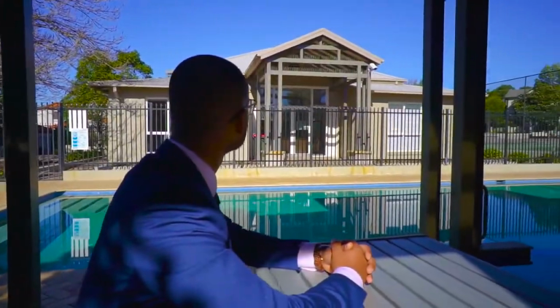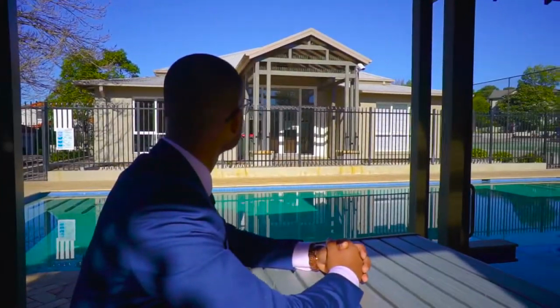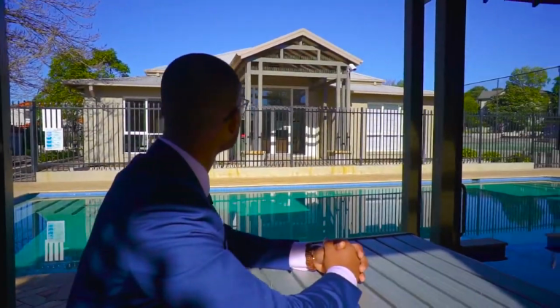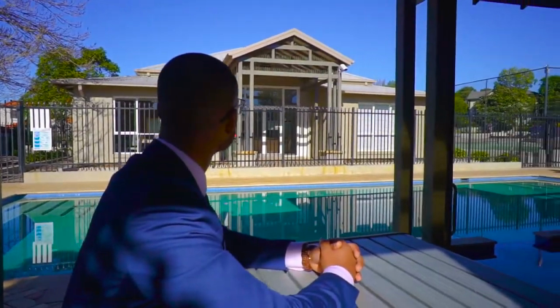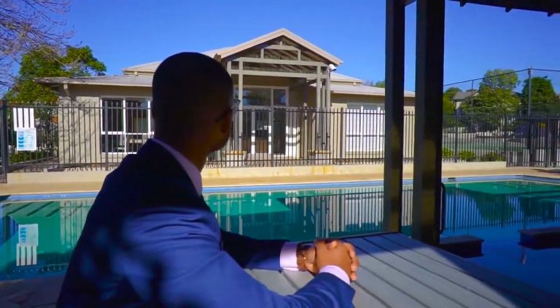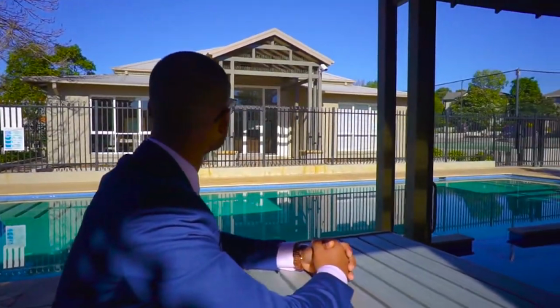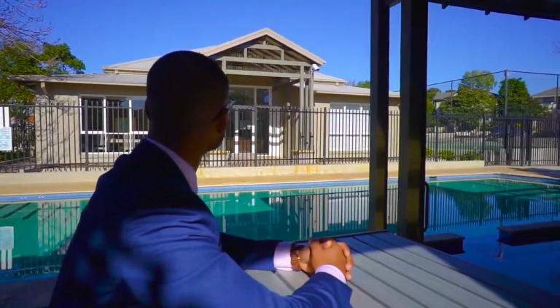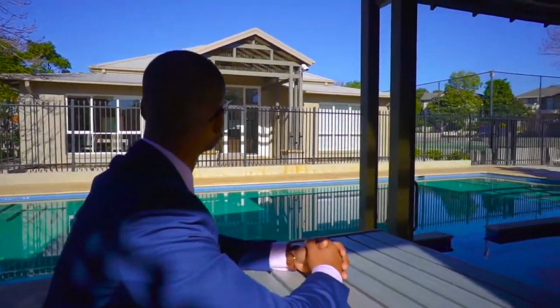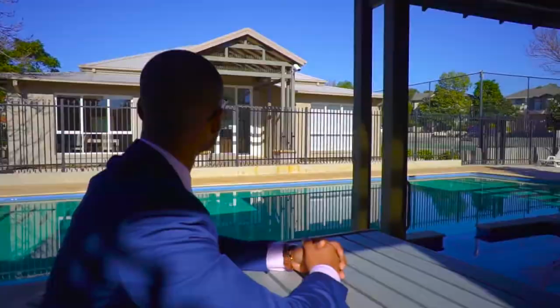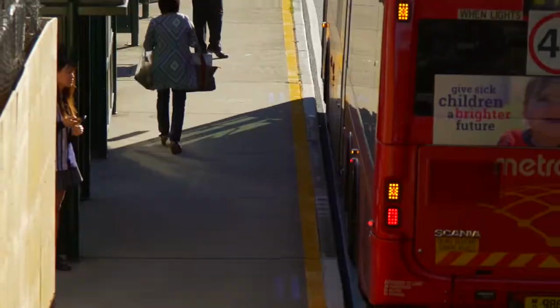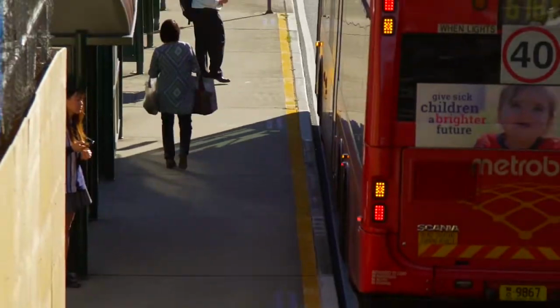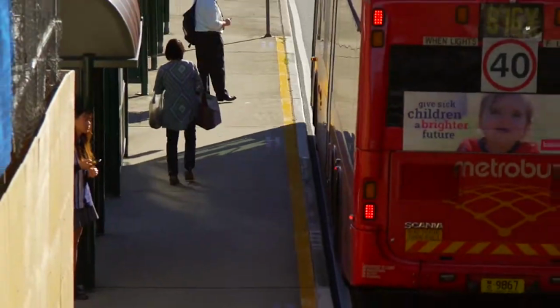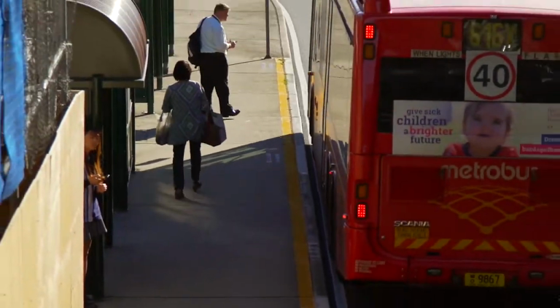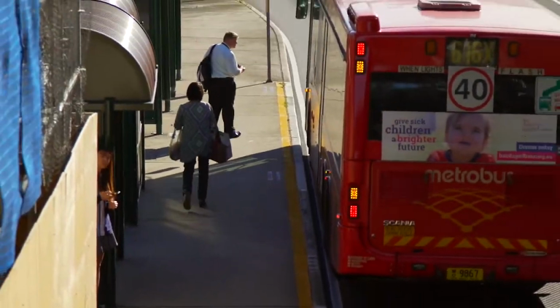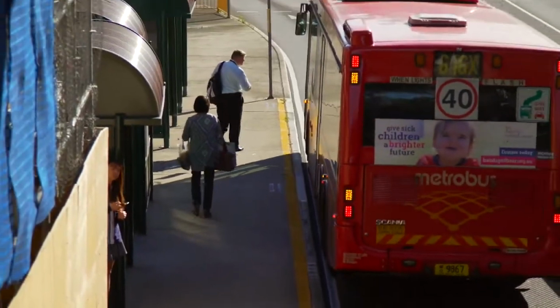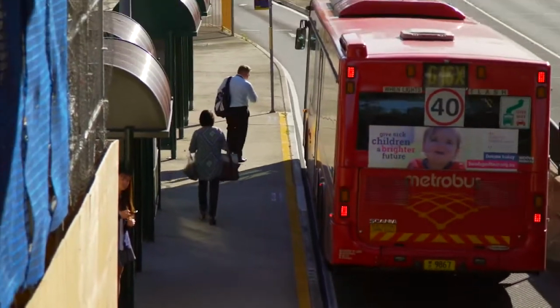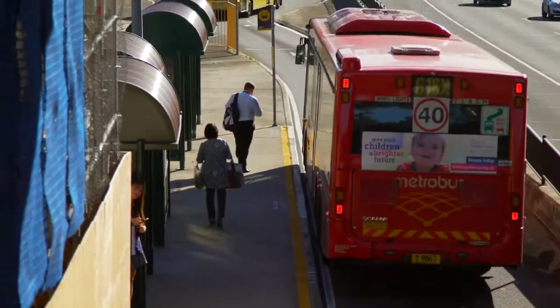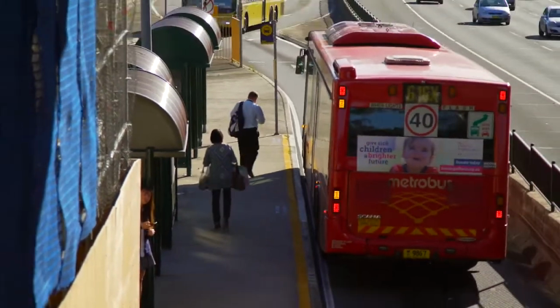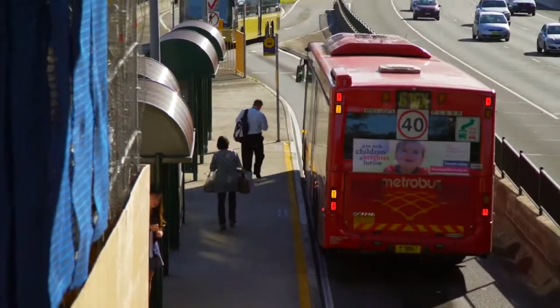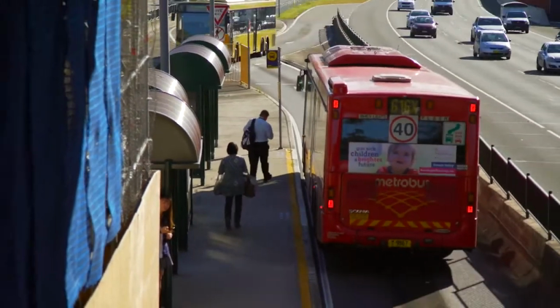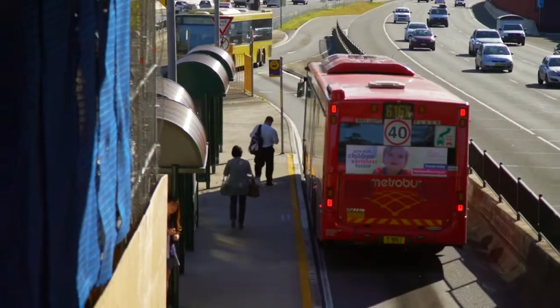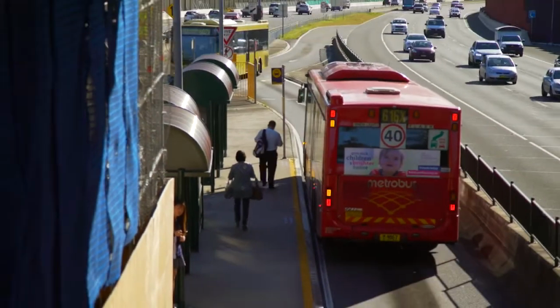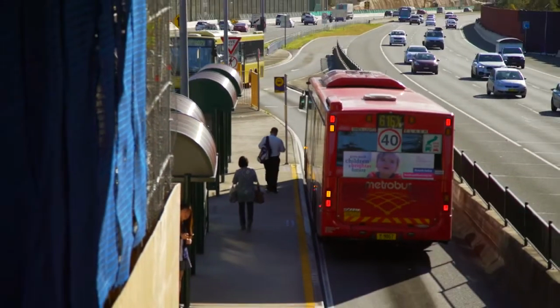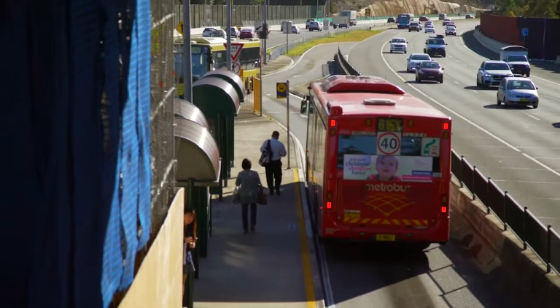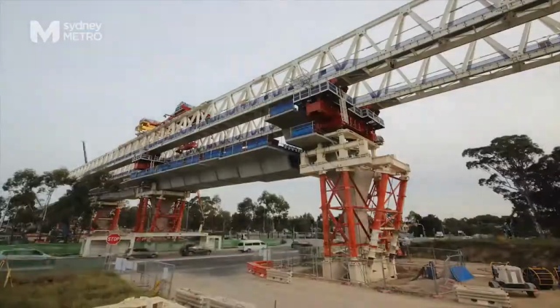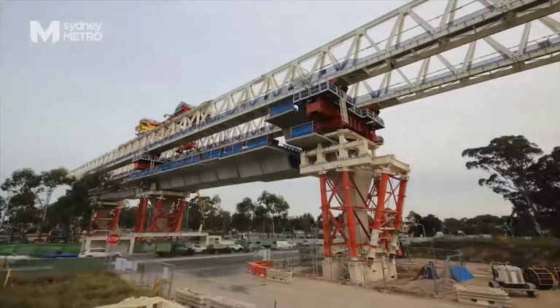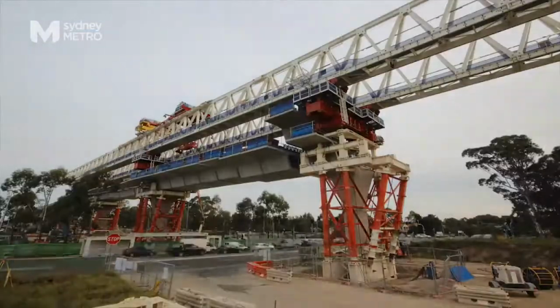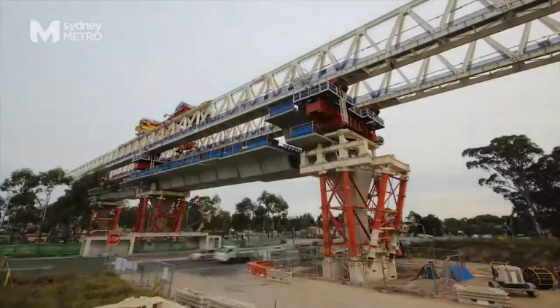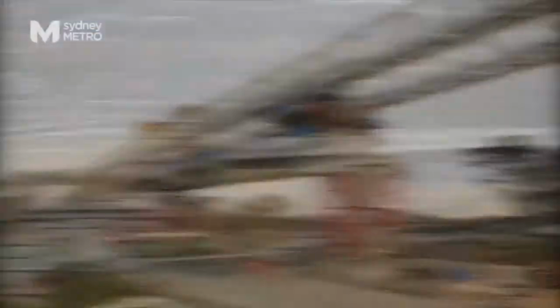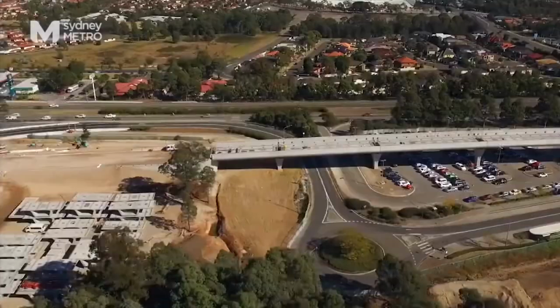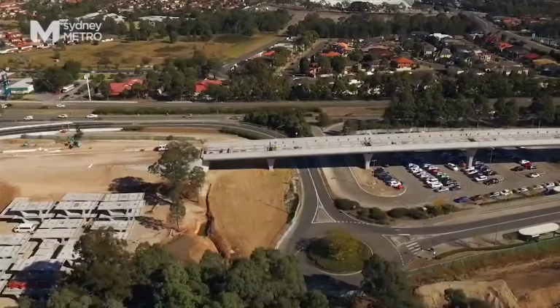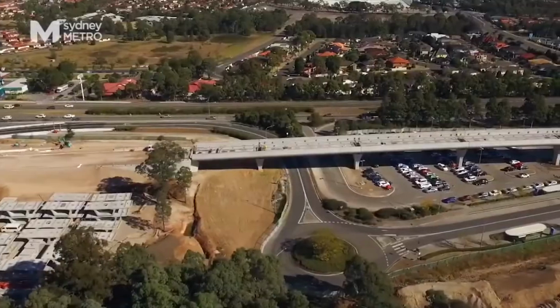You are perfectly positioned to take advantage of the T-Way and the future Sydney Metro station.